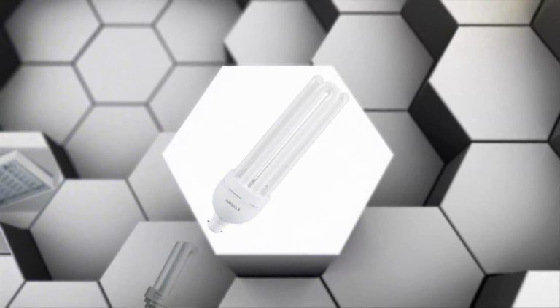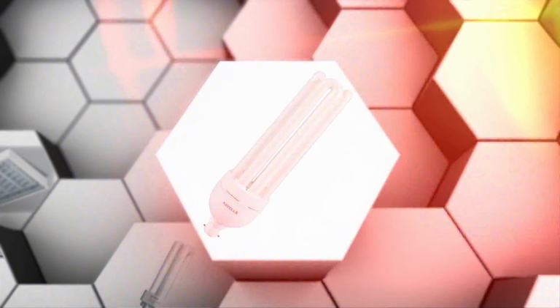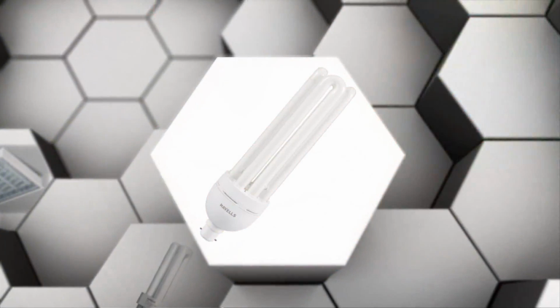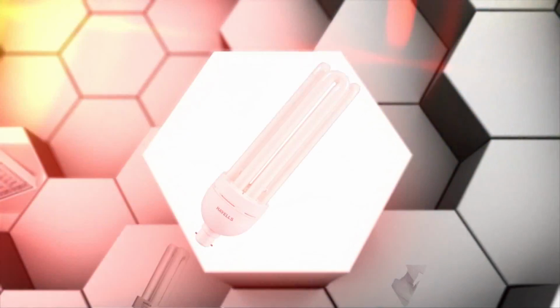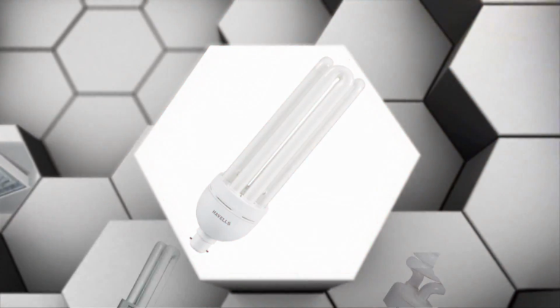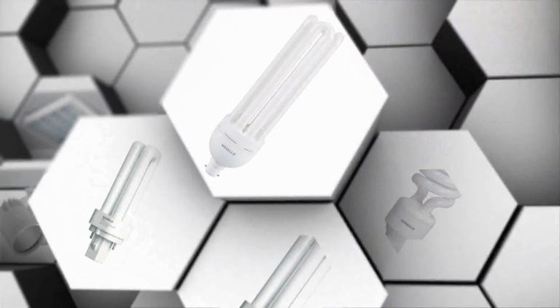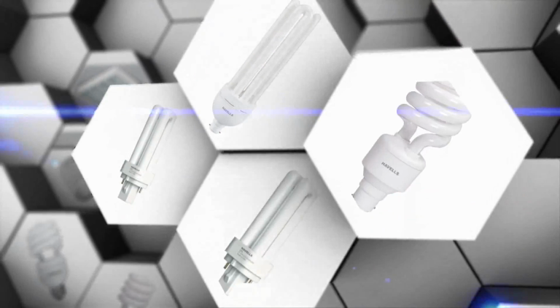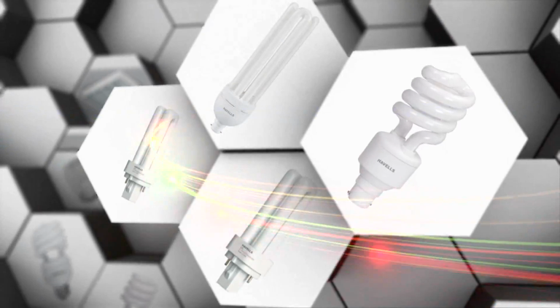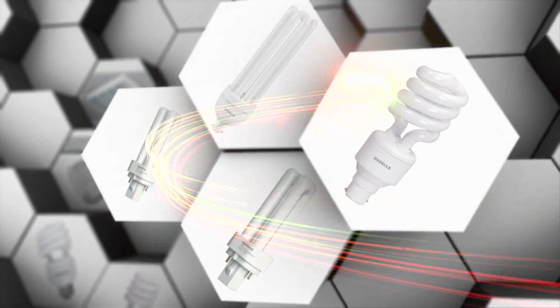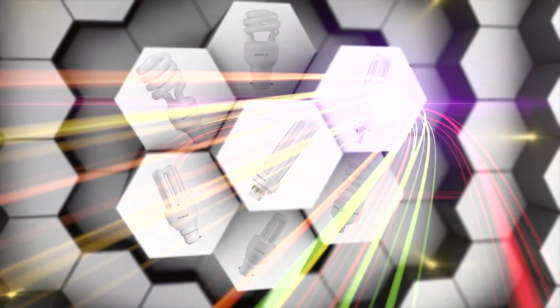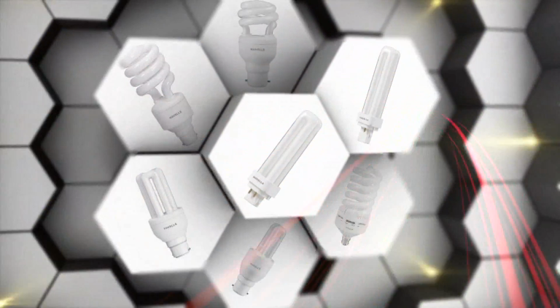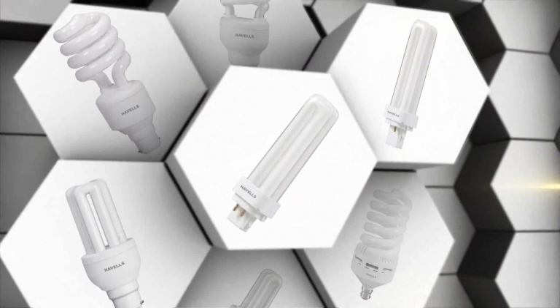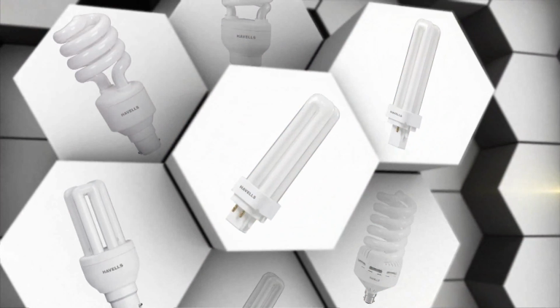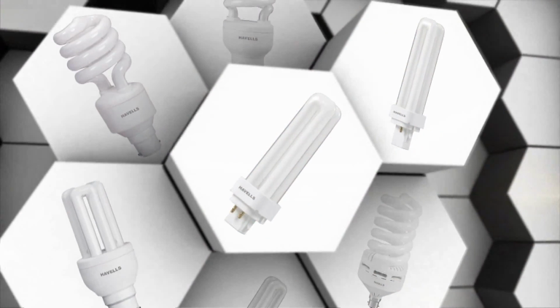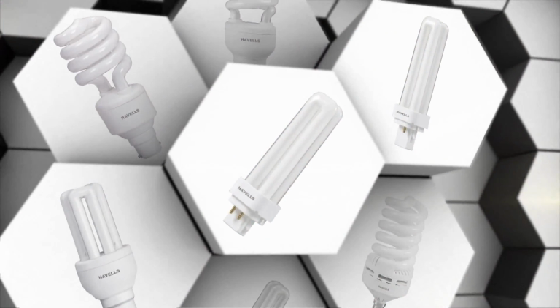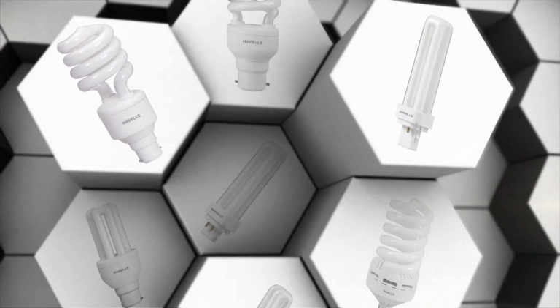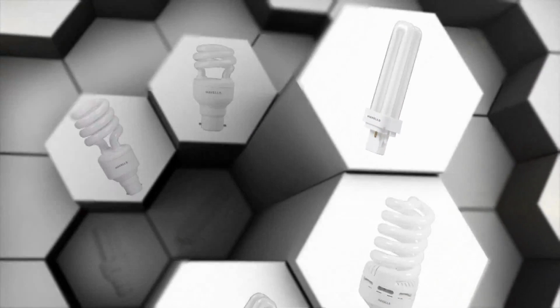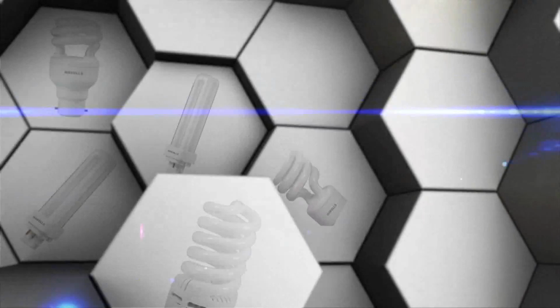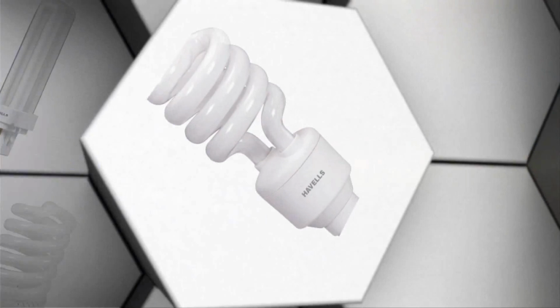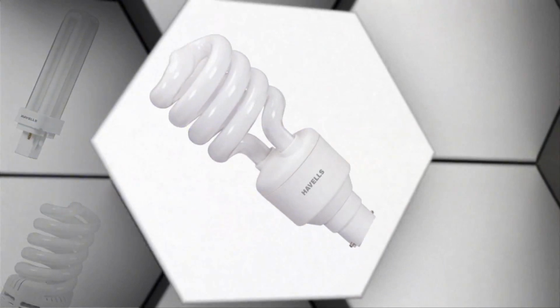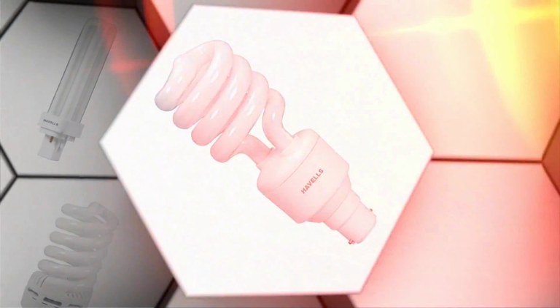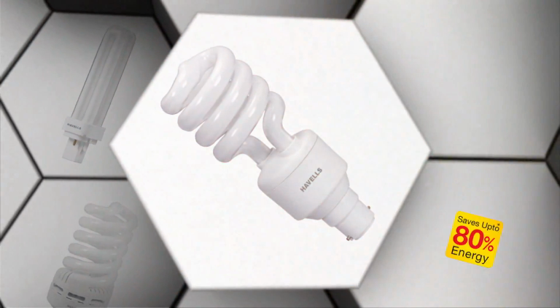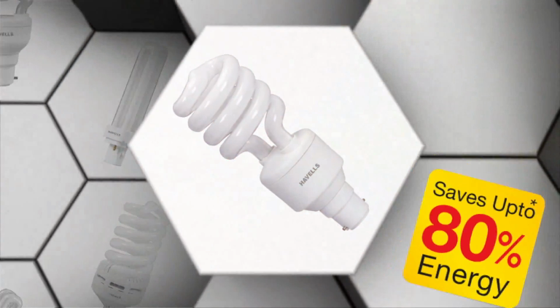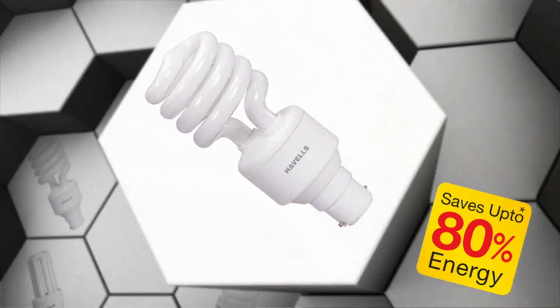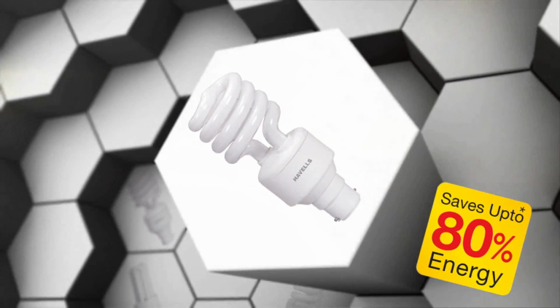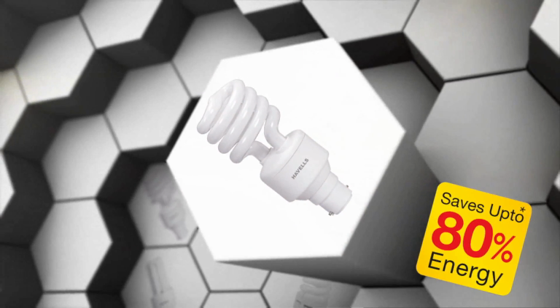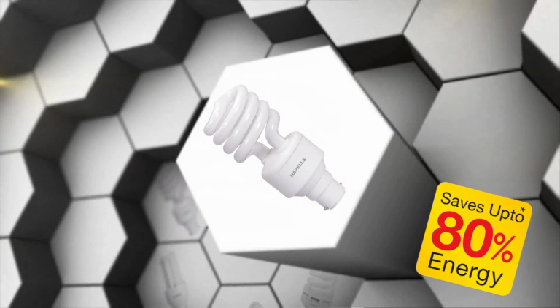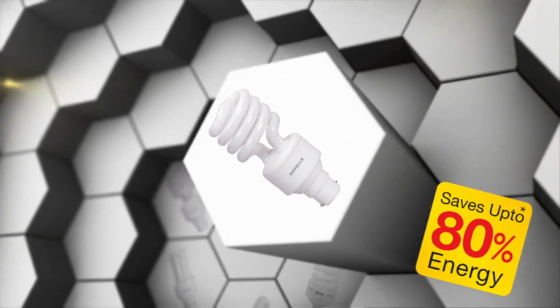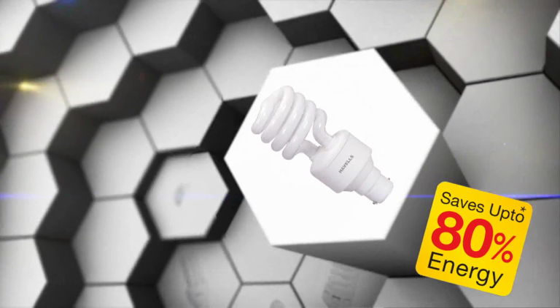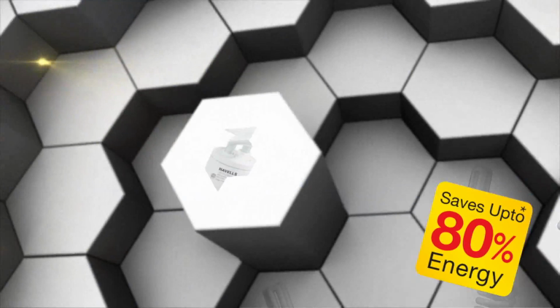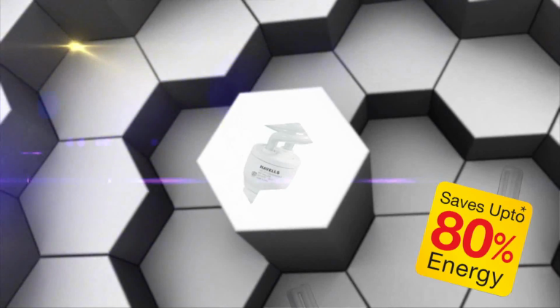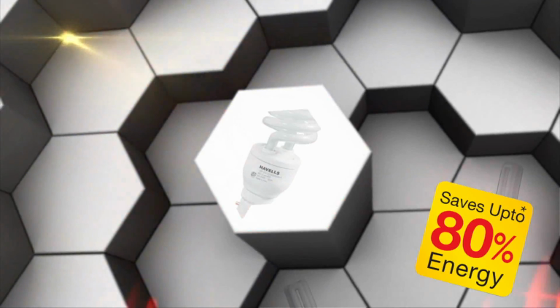Havels offers the widest range of CFLs — a range of products that save up to 80% energy.